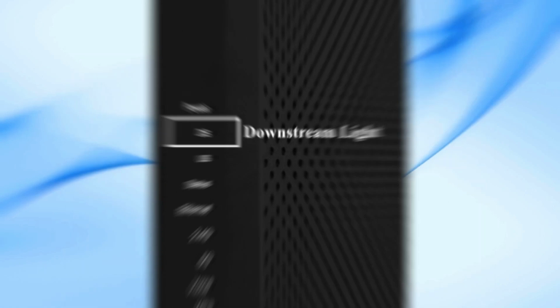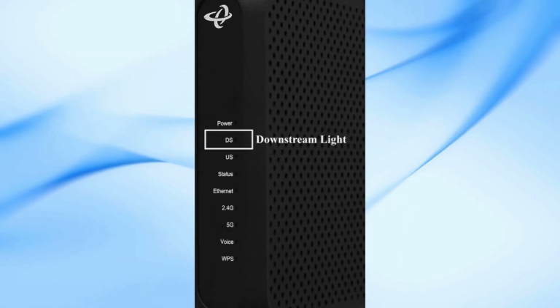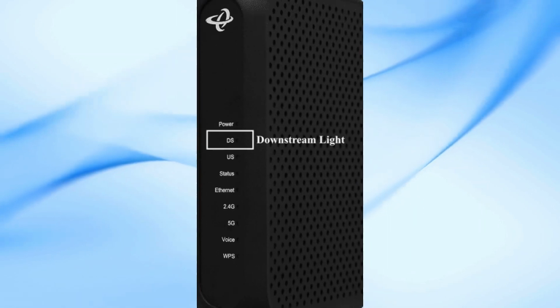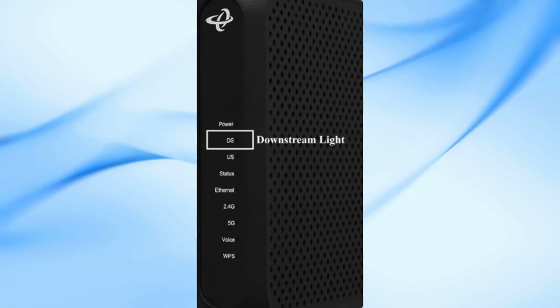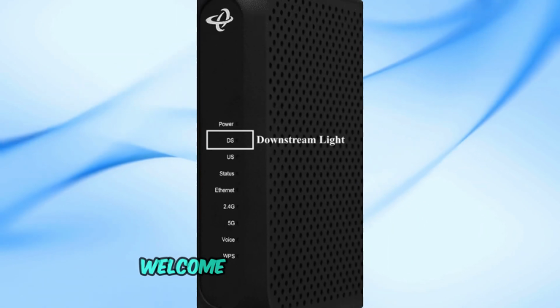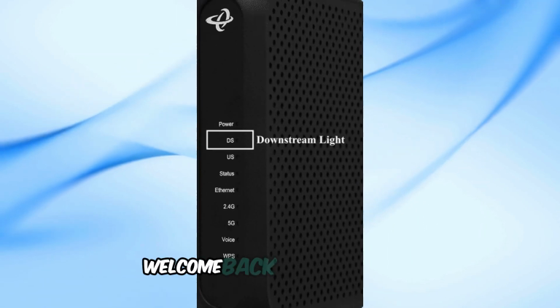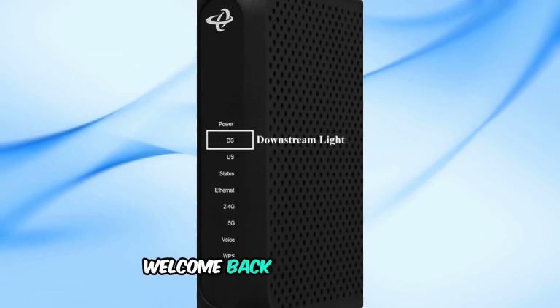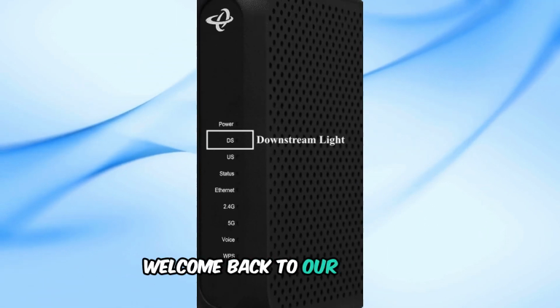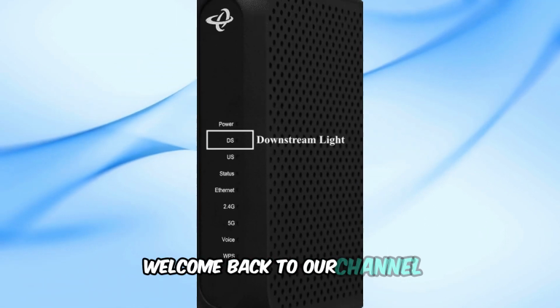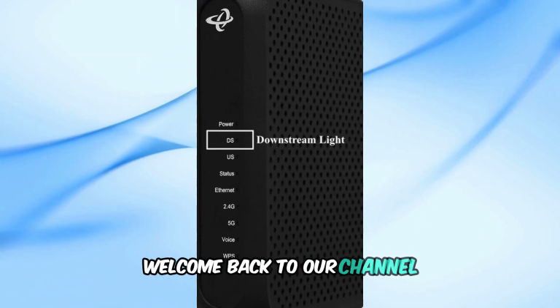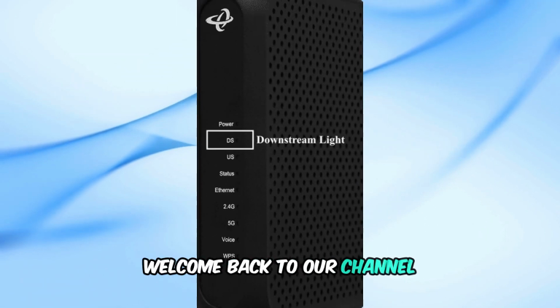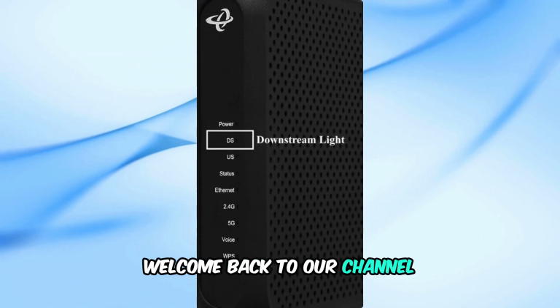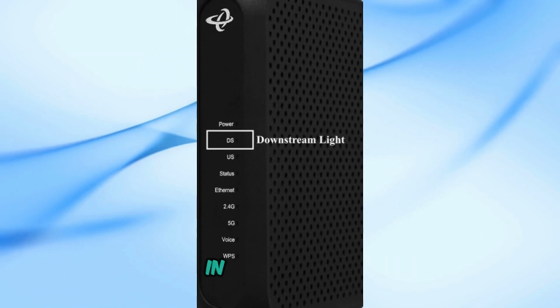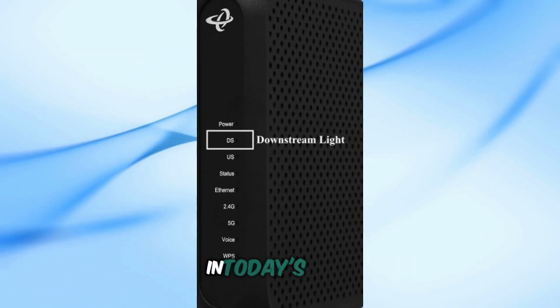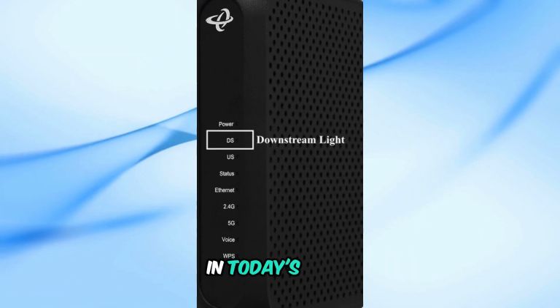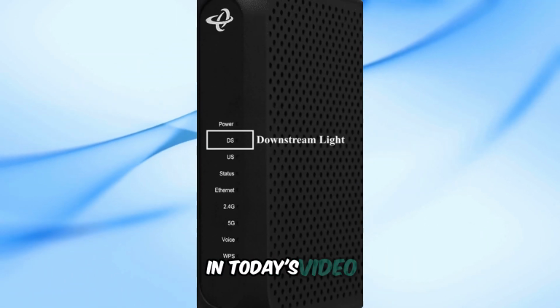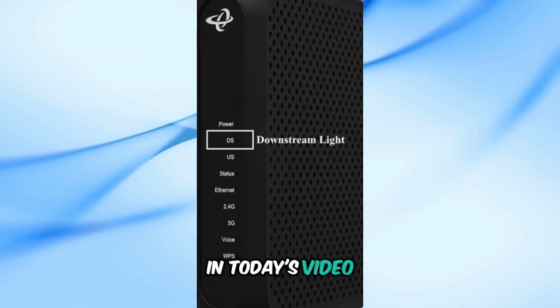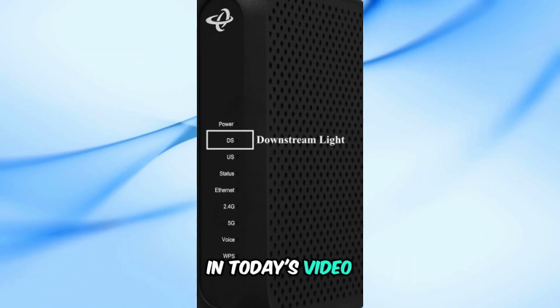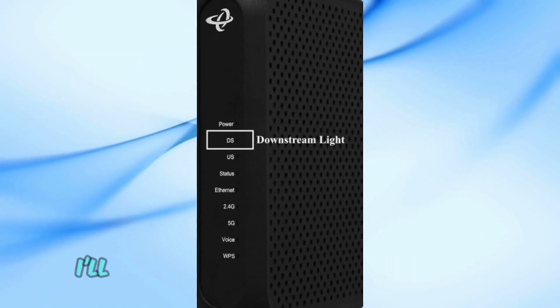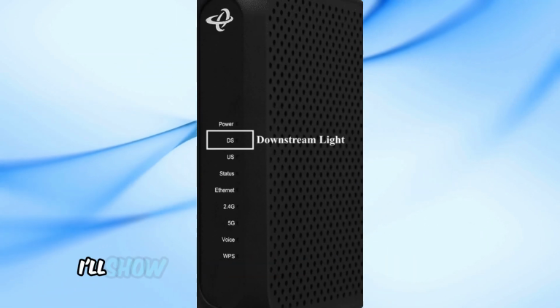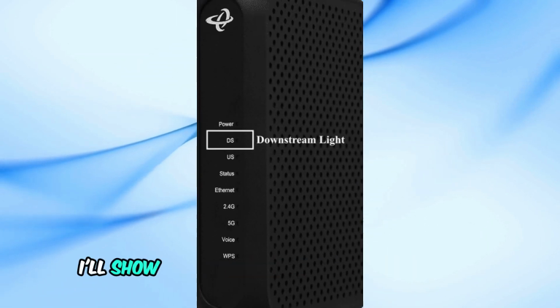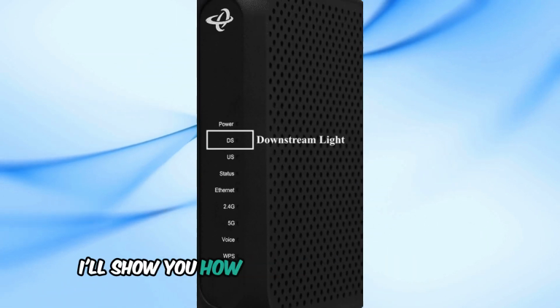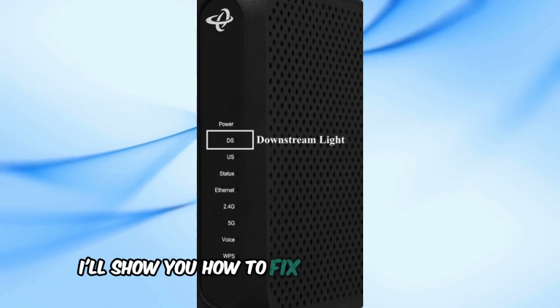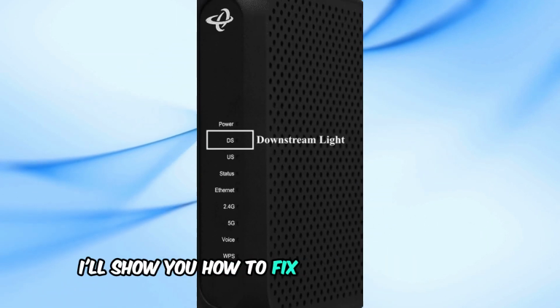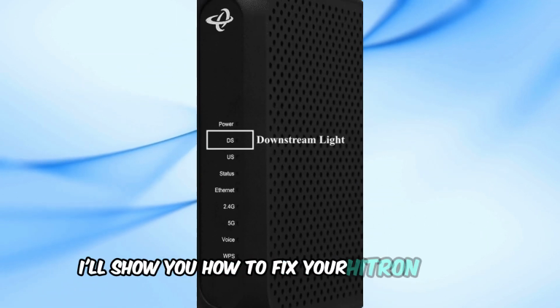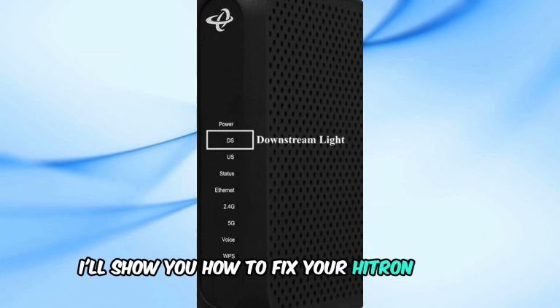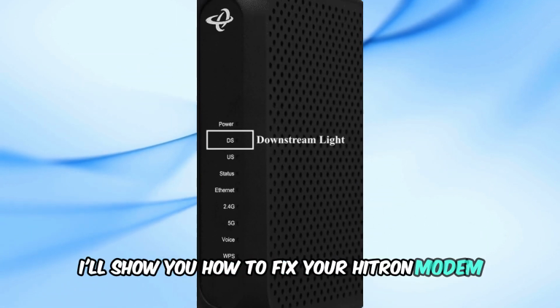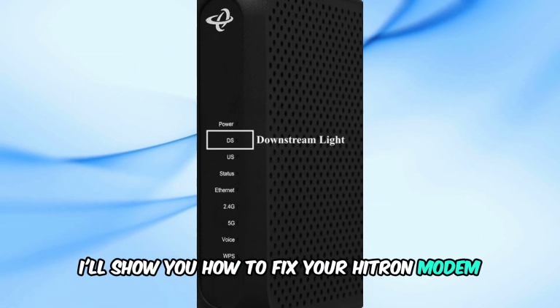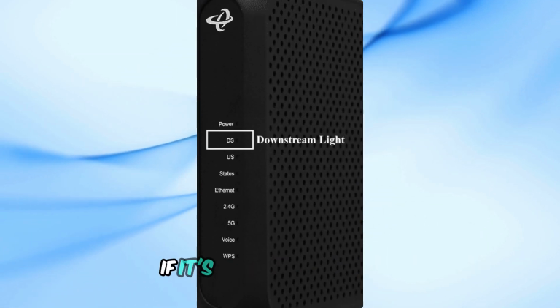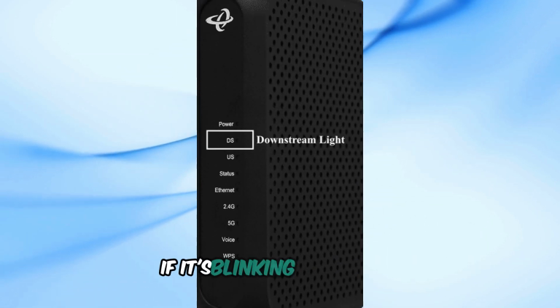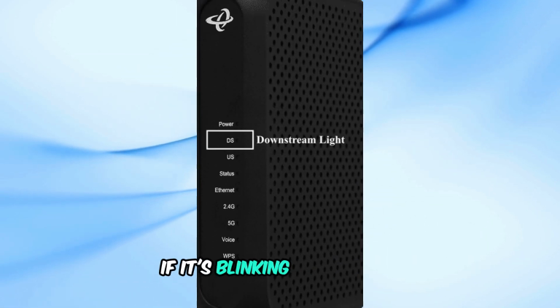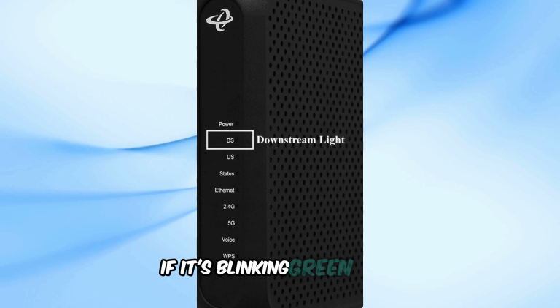Welcome back to our channel. In today's video, I'll show you how to fix your Hitron modem if it's blinking green.